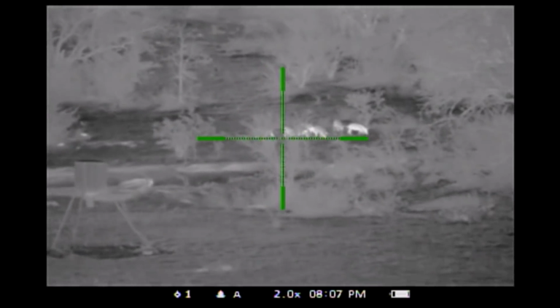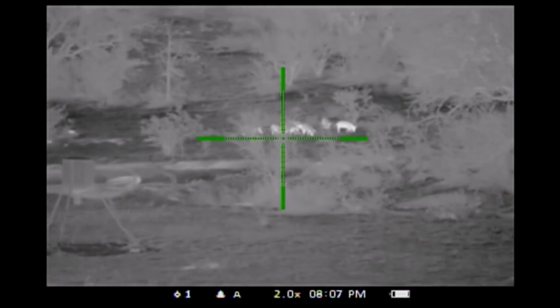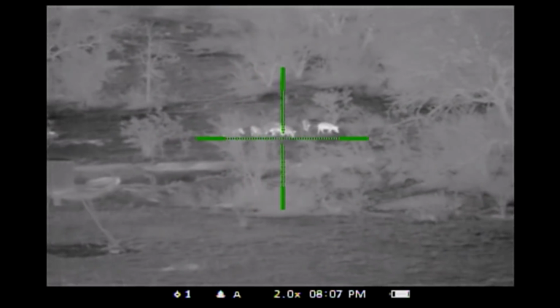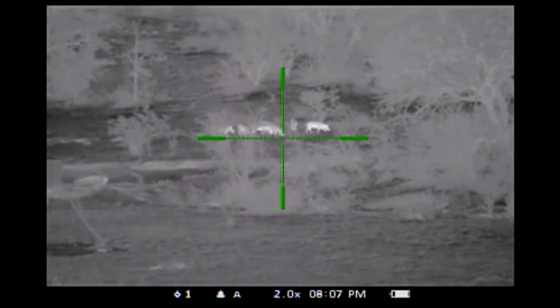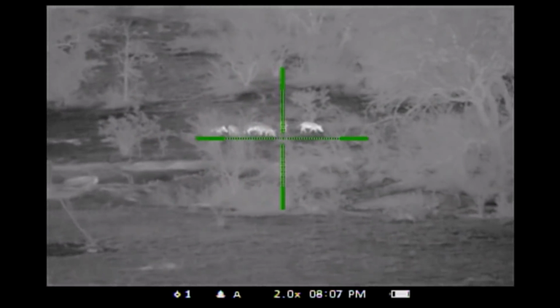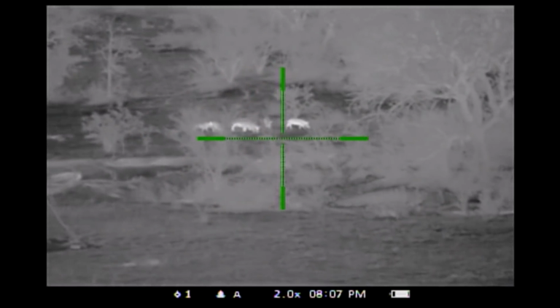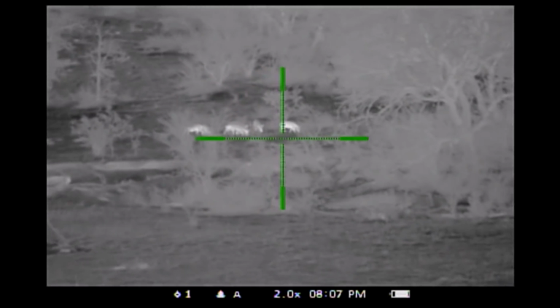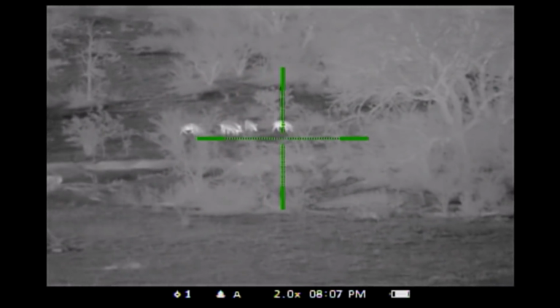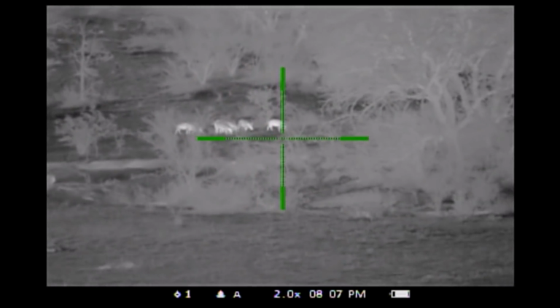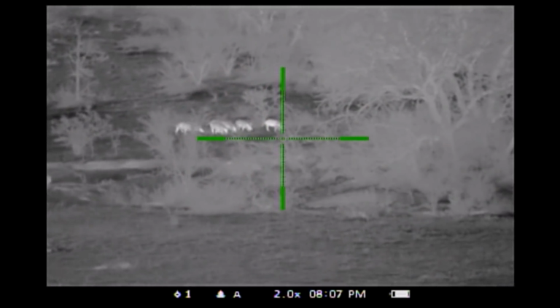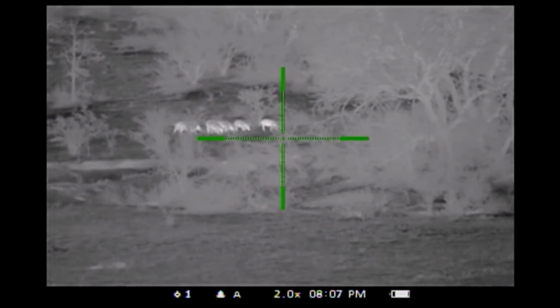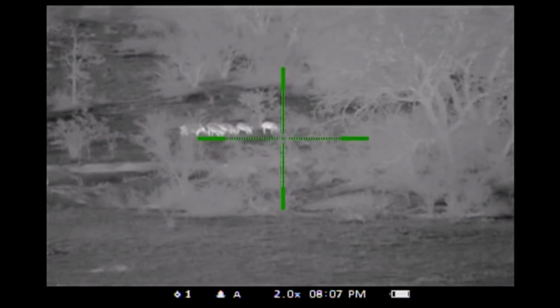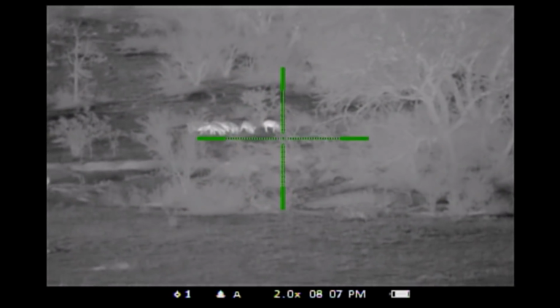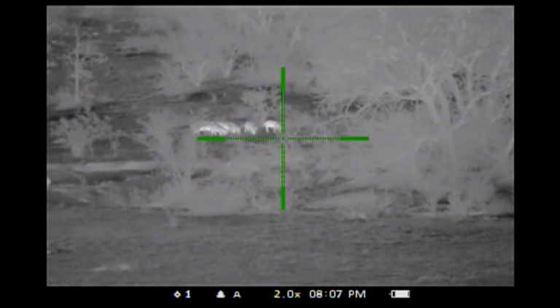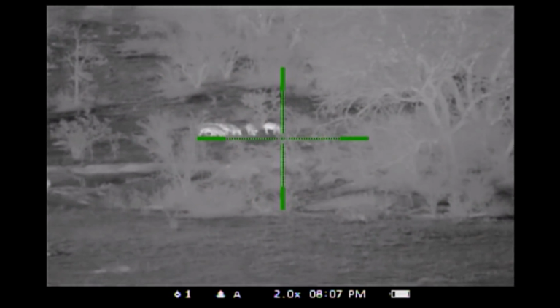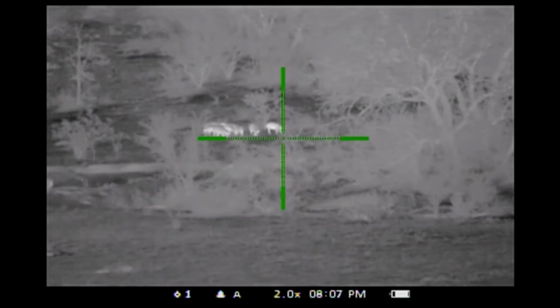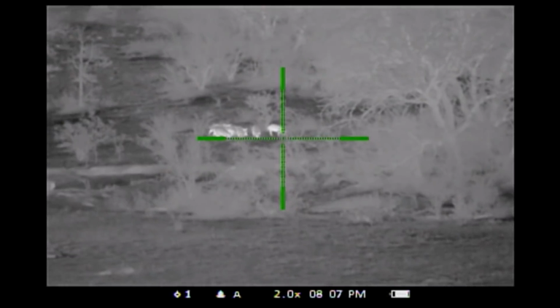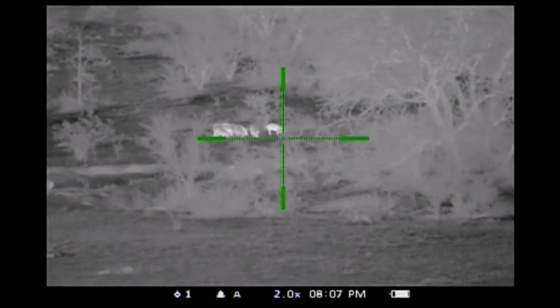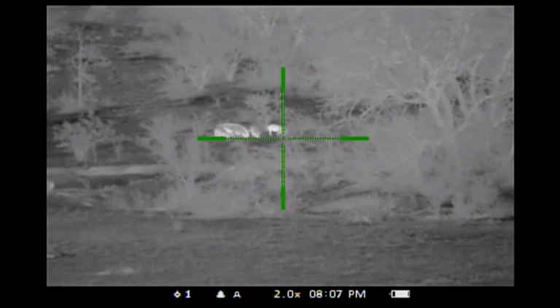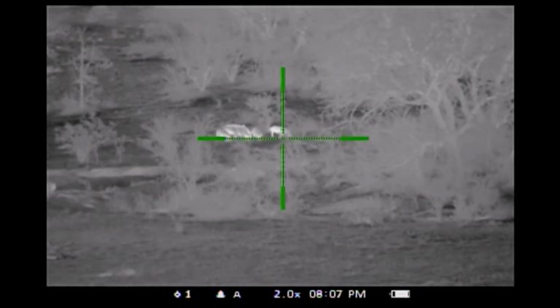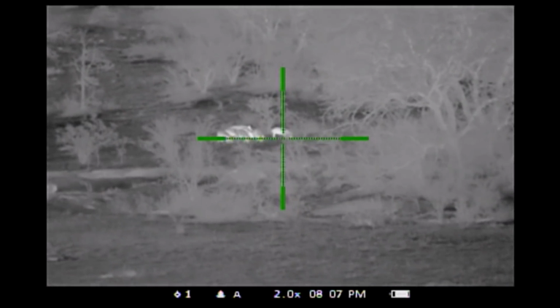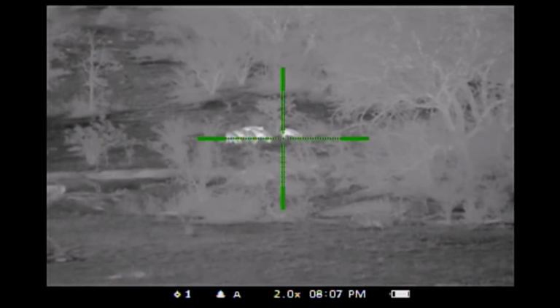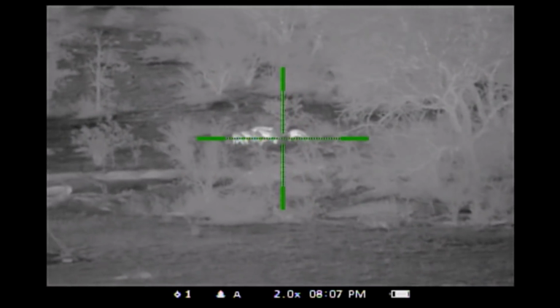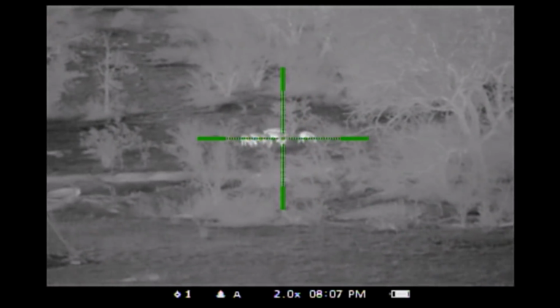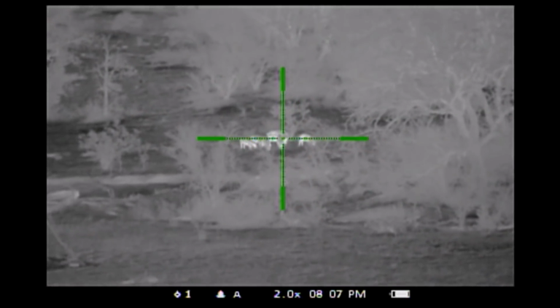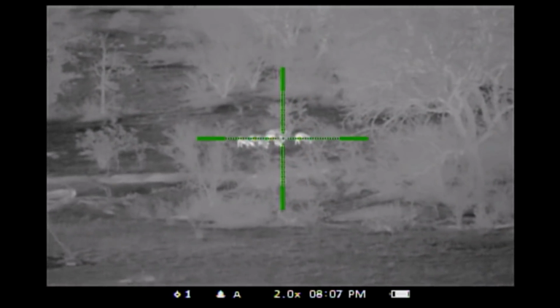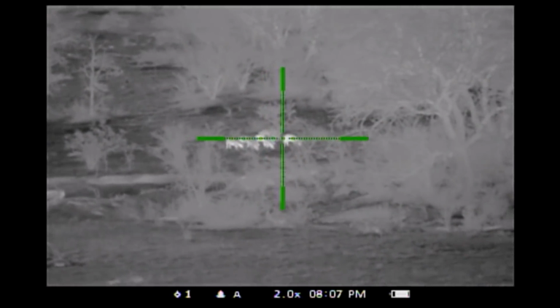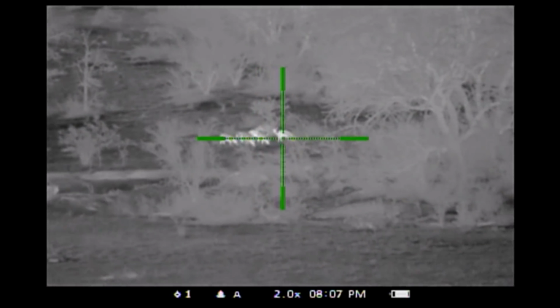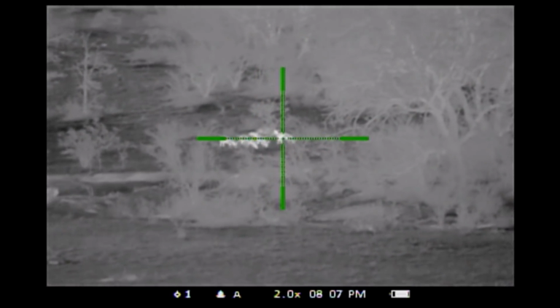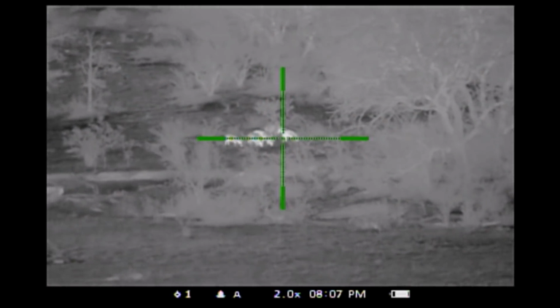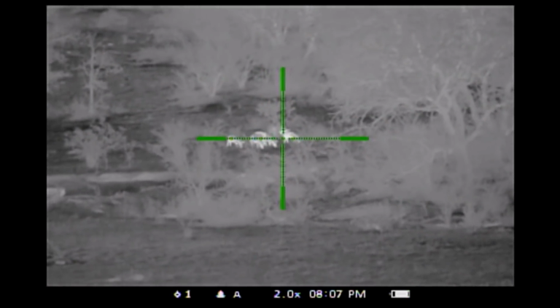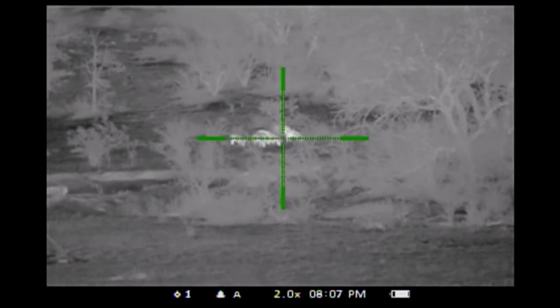In the end, this is a rifle scope, and the reason this guy bought this expensive little toy was so that he could control his feral hog population.